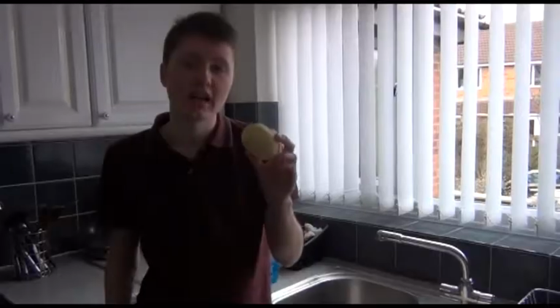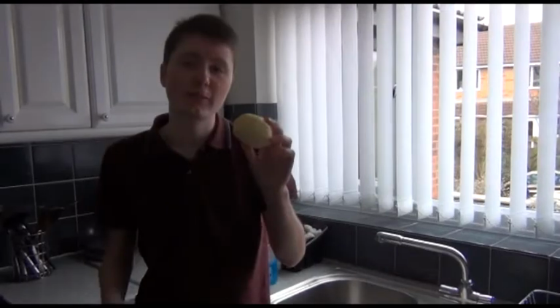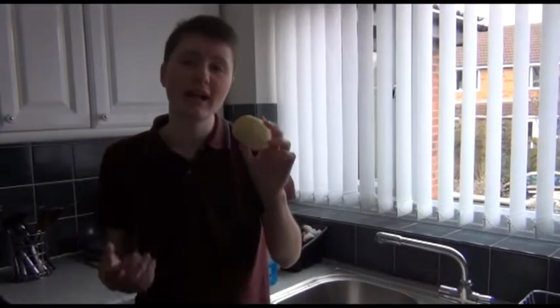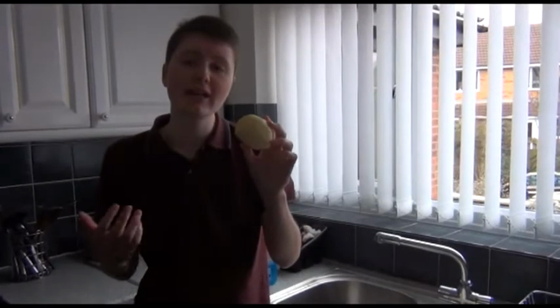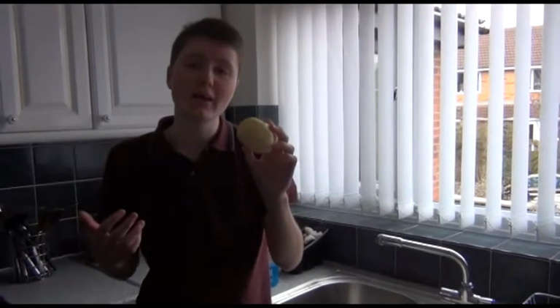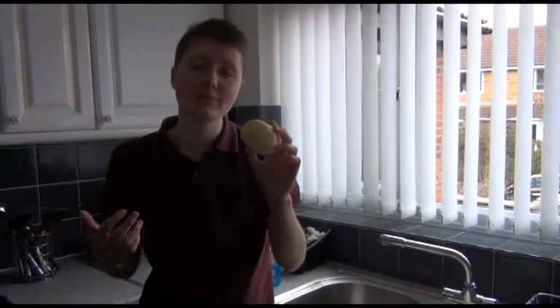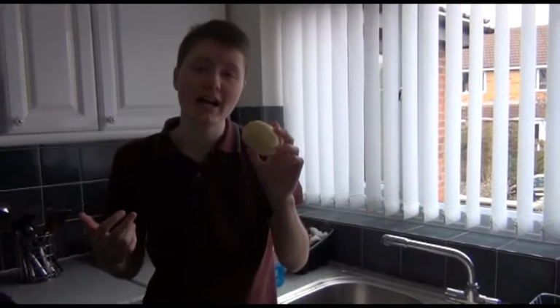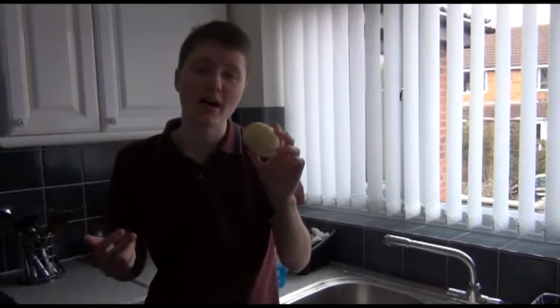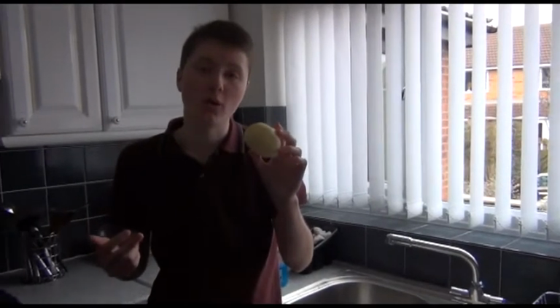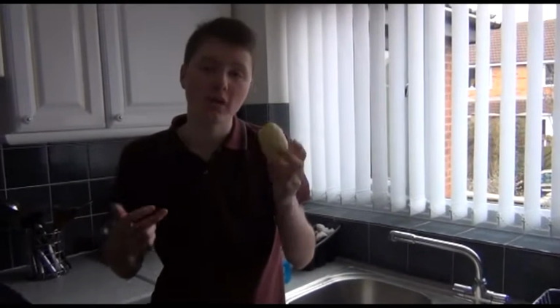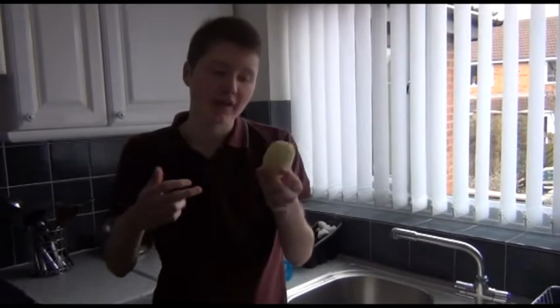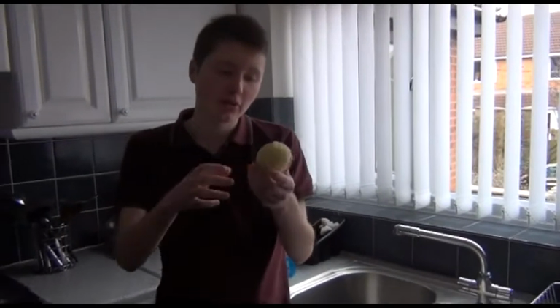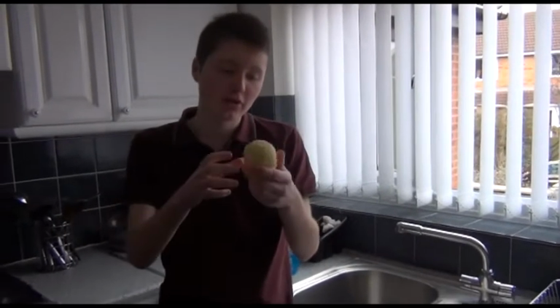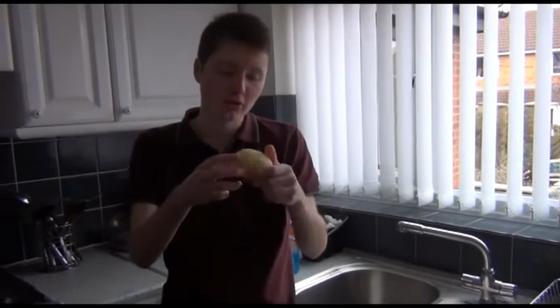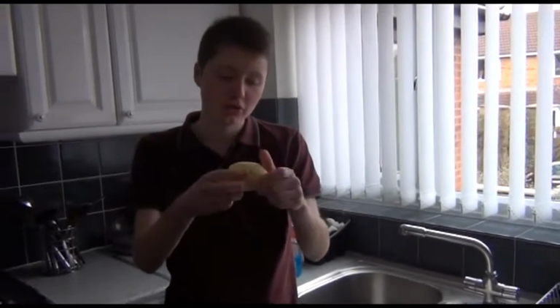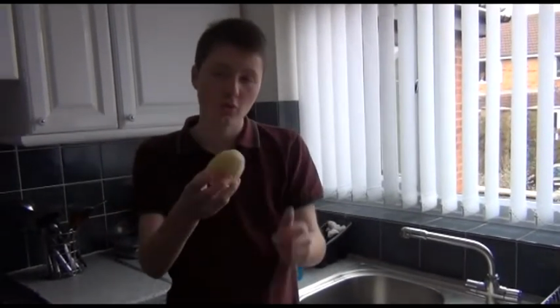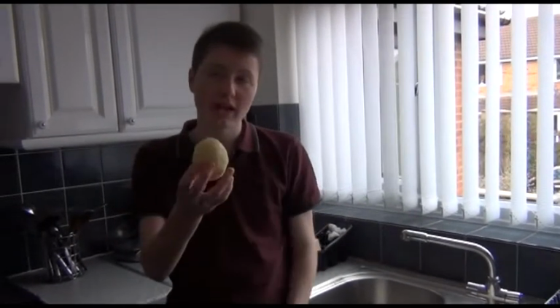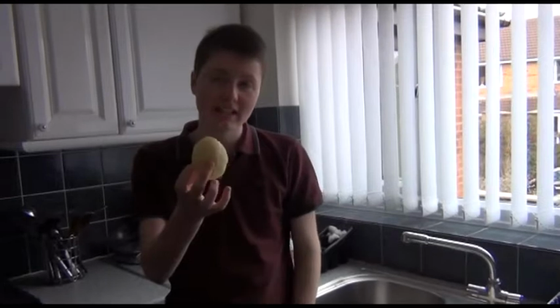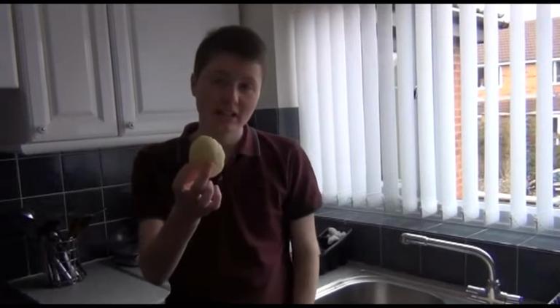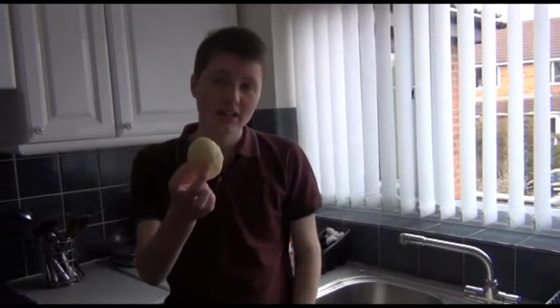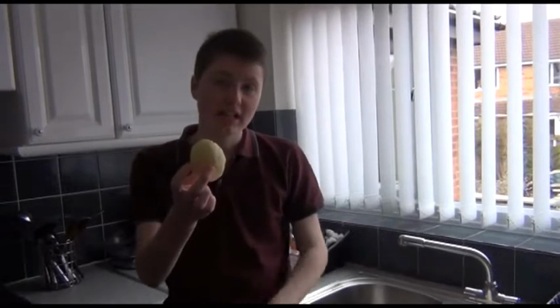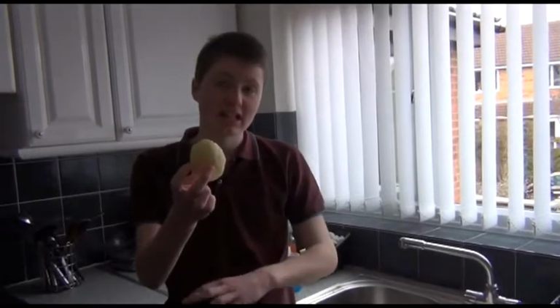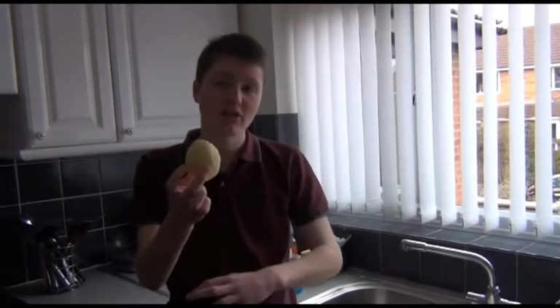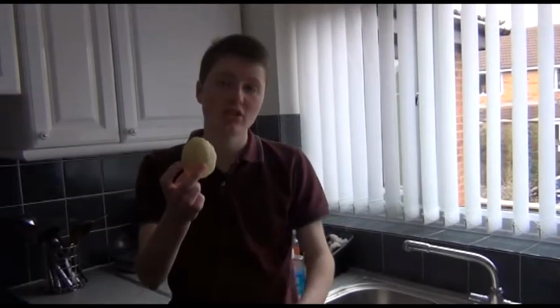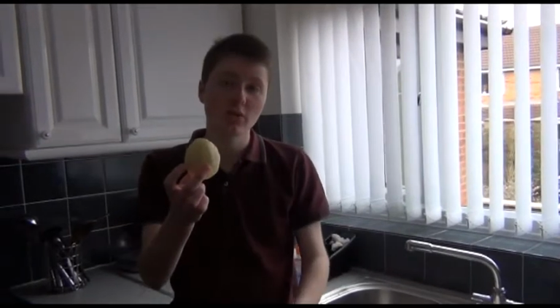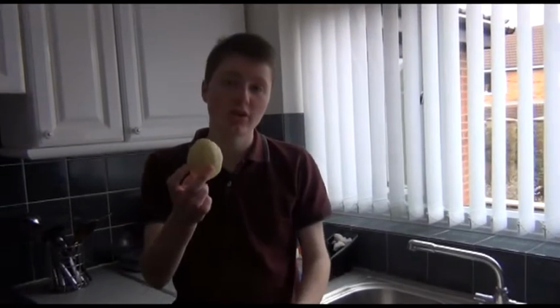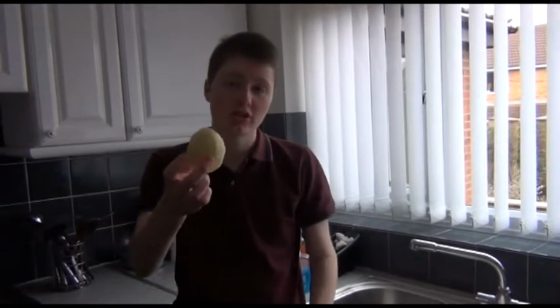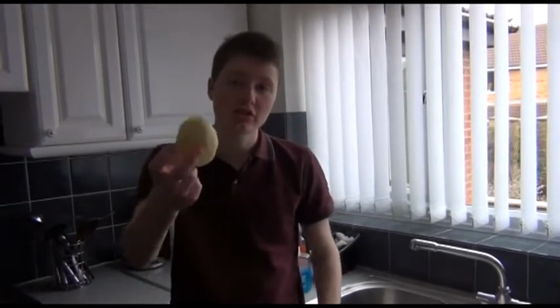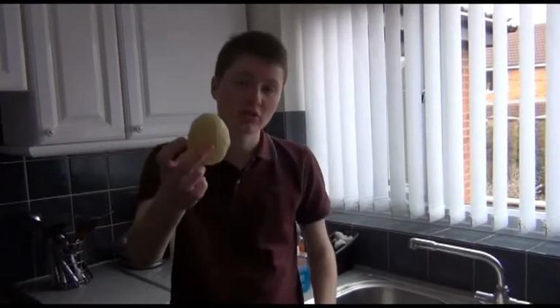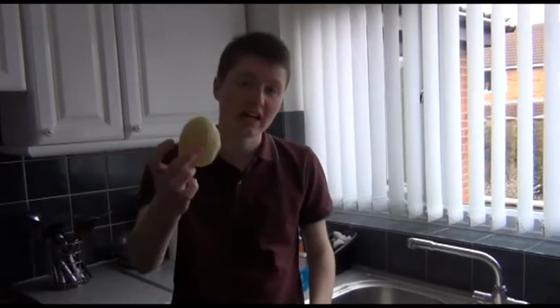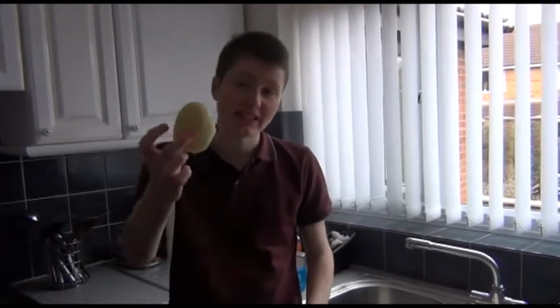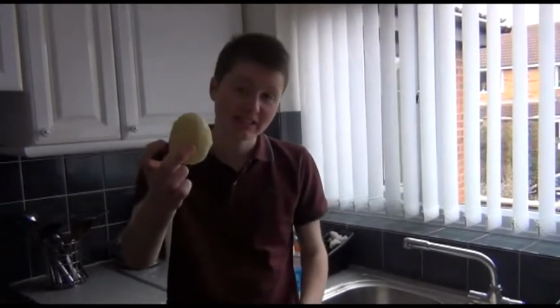After peeling your potato, your final product should look like this. It can take you as long as you want, as long as it looks like this.